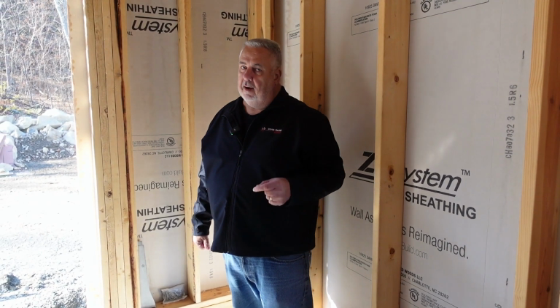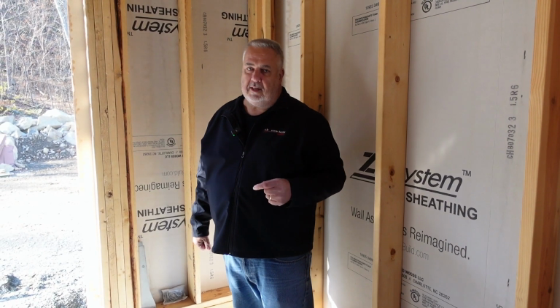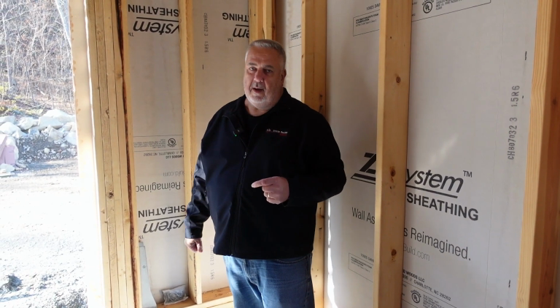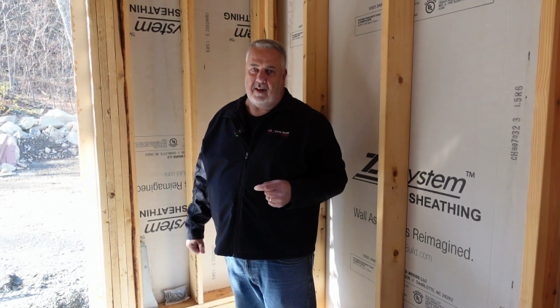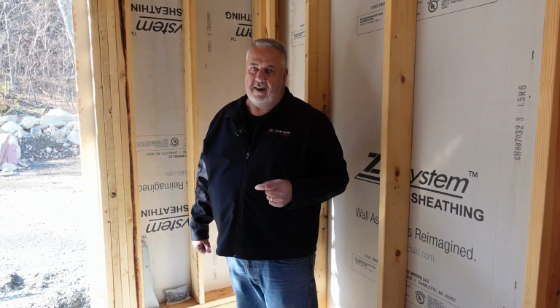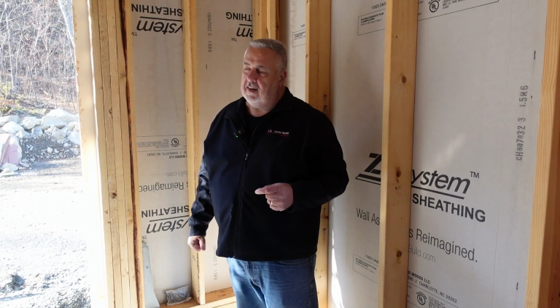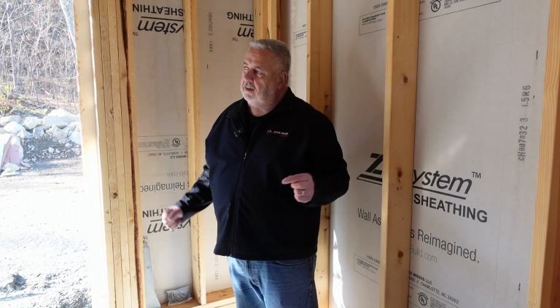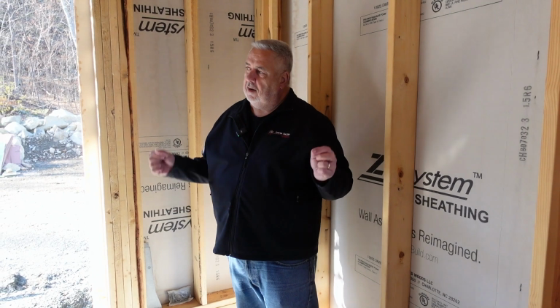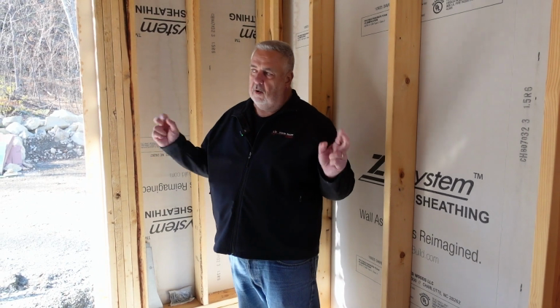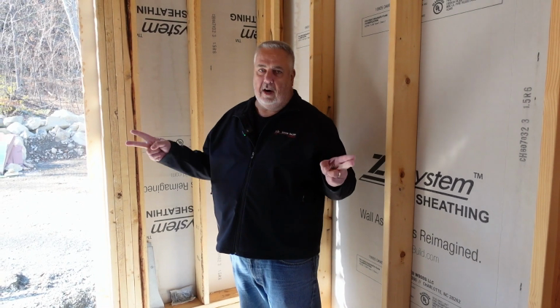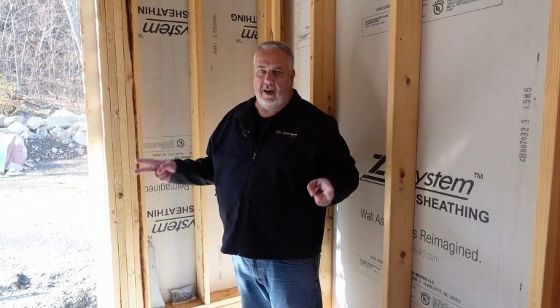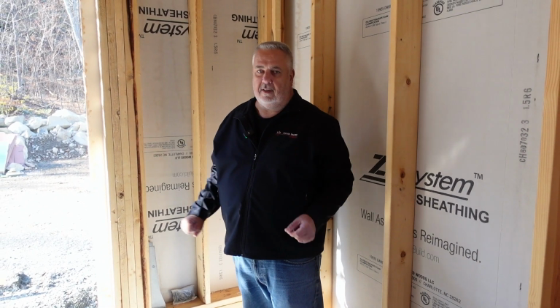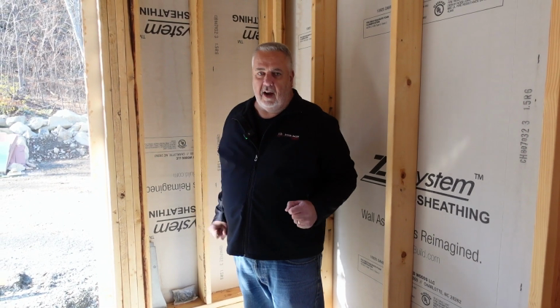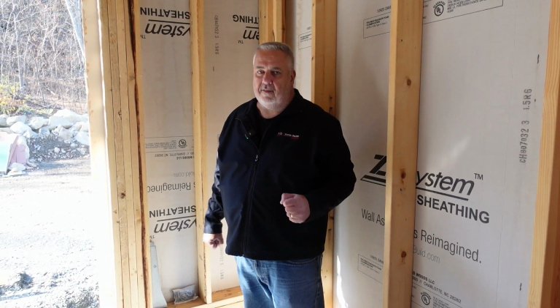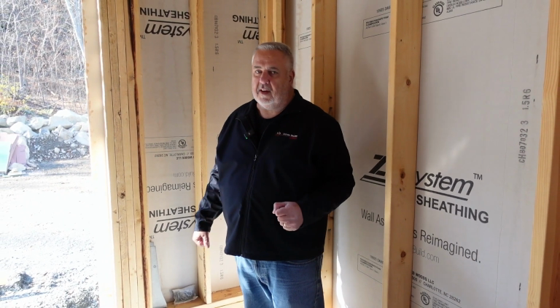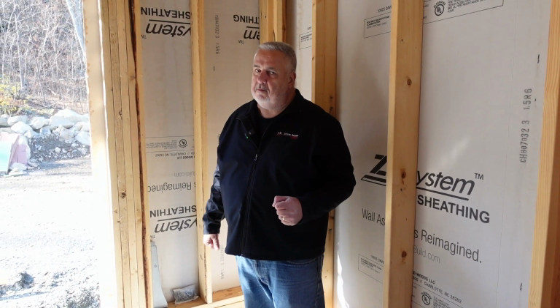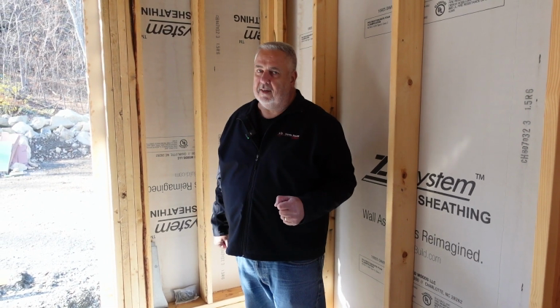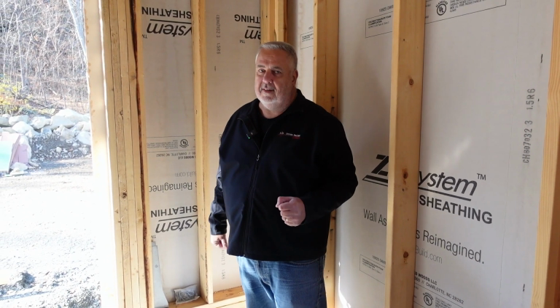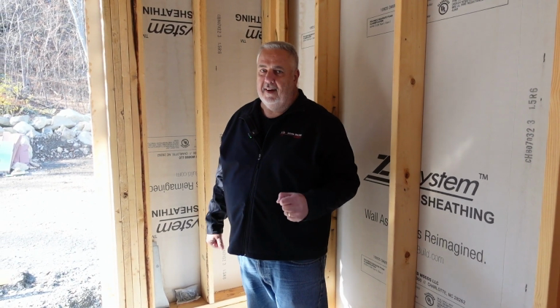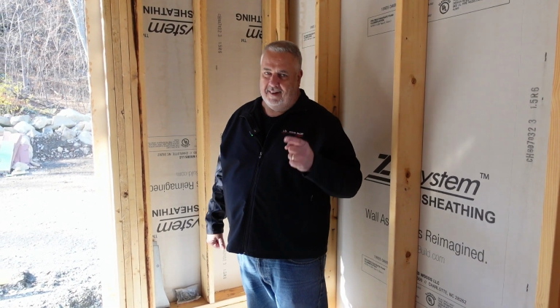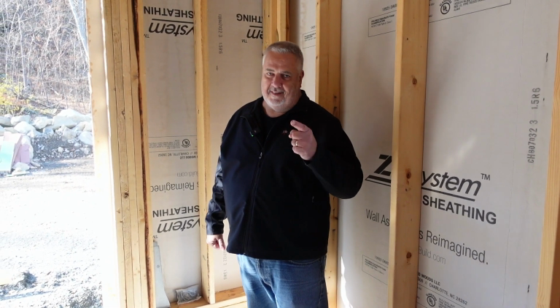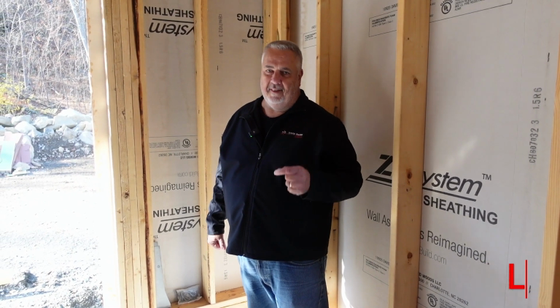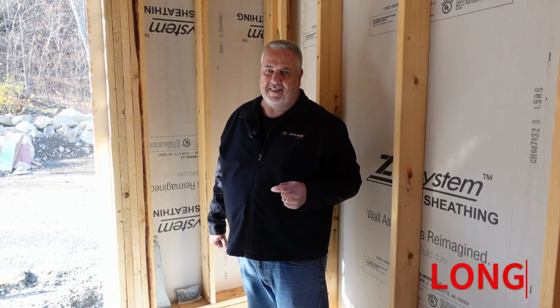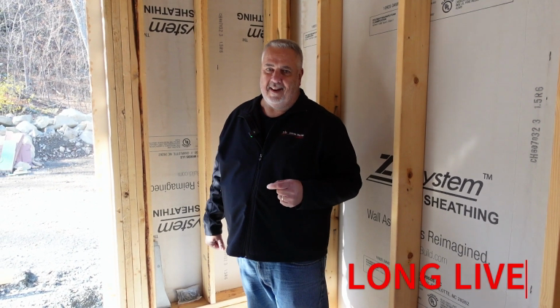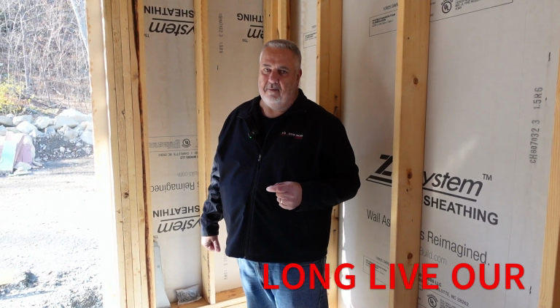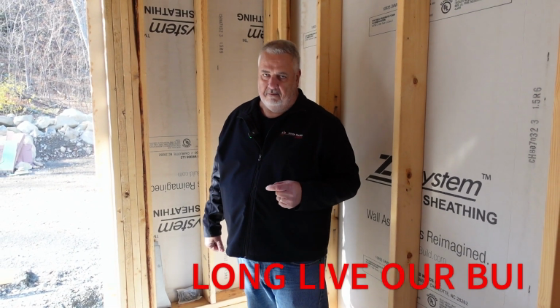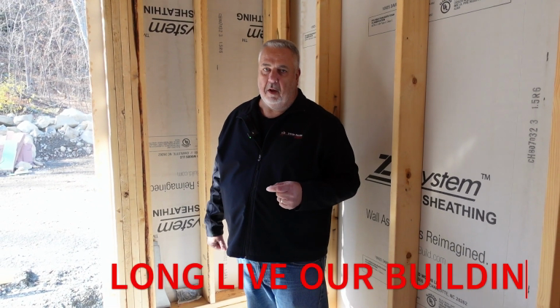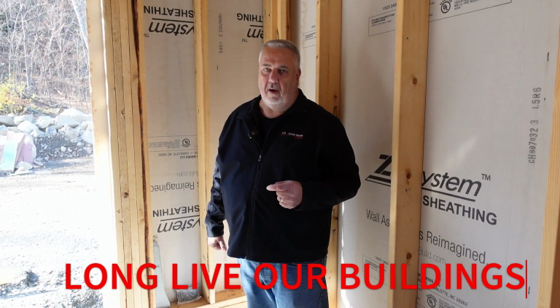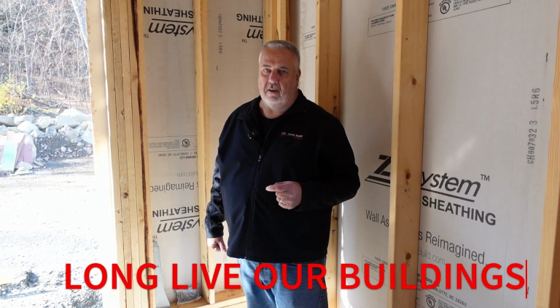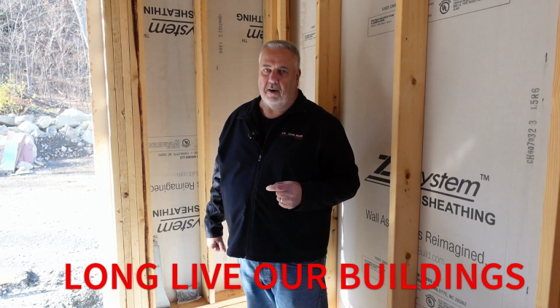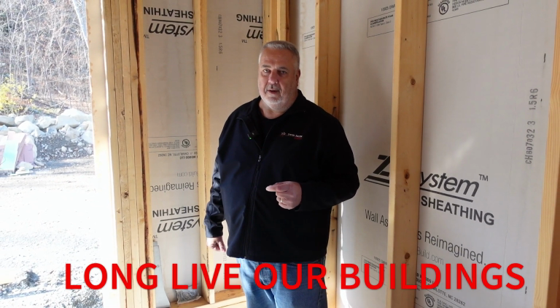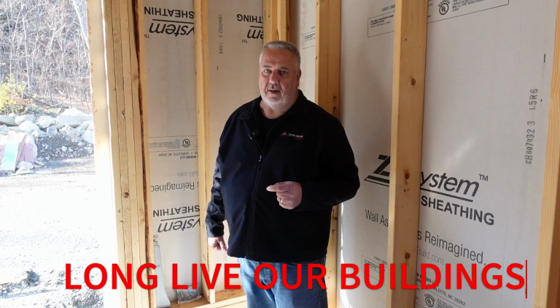I'm Steve Azek, Architect. We're out here at the off-site build. Until next time — long live our buildings.